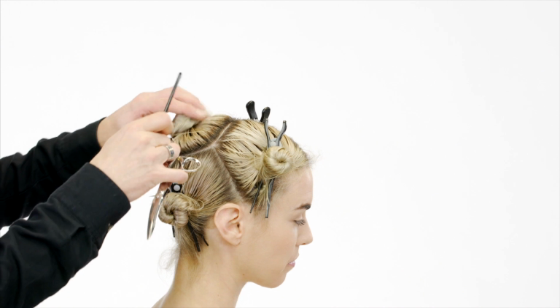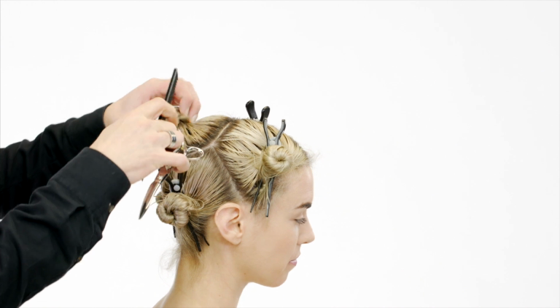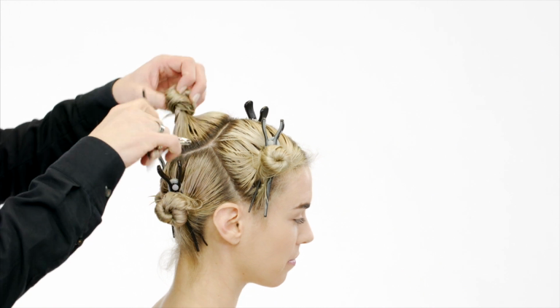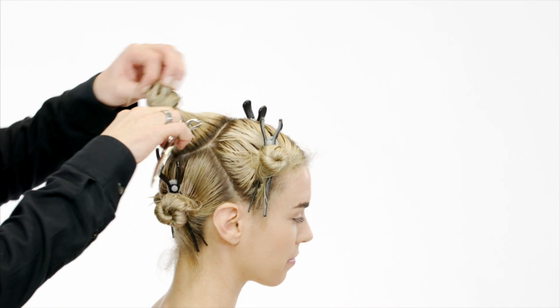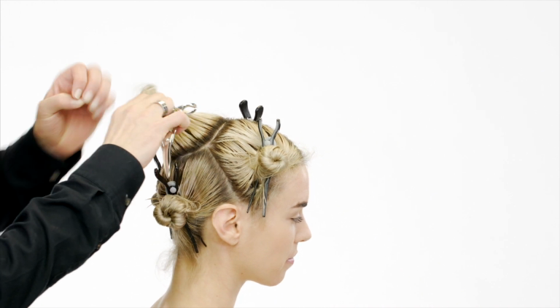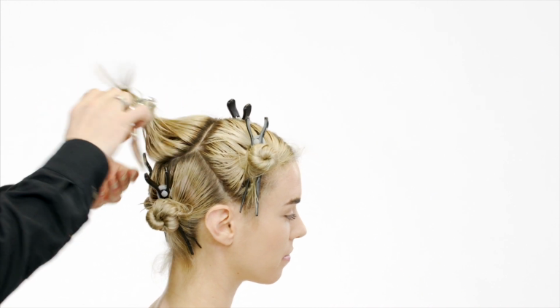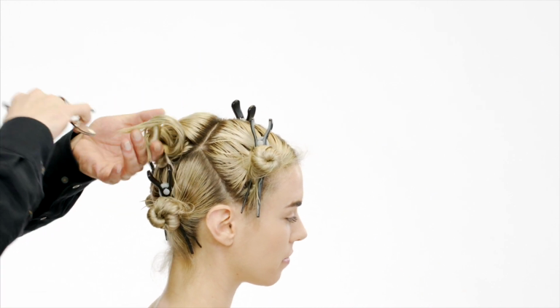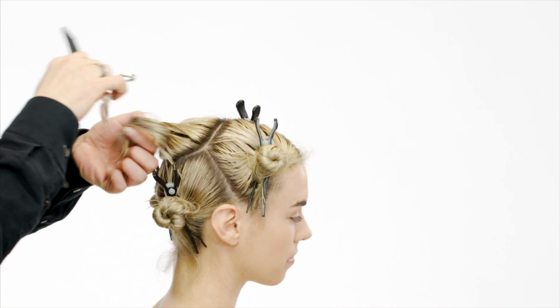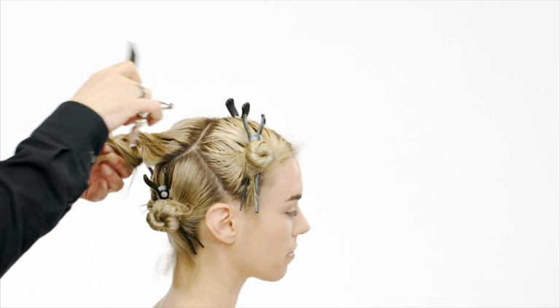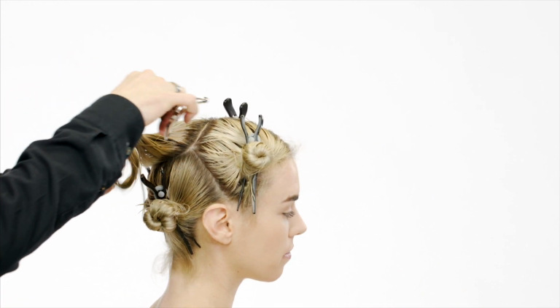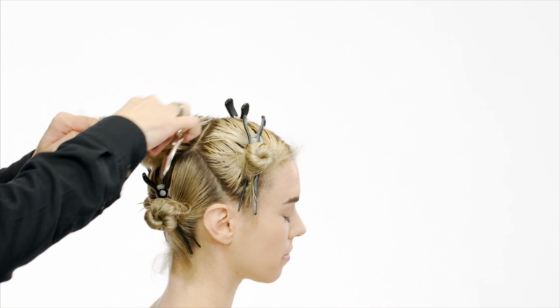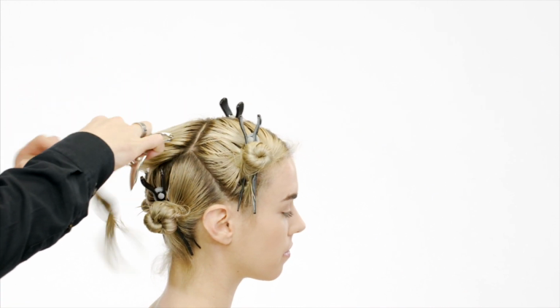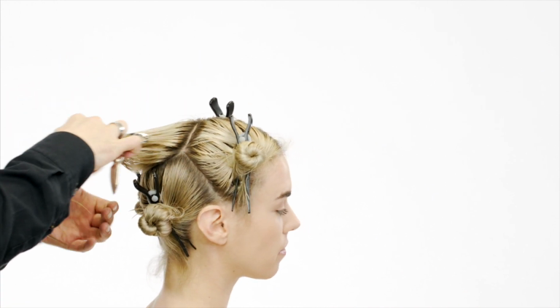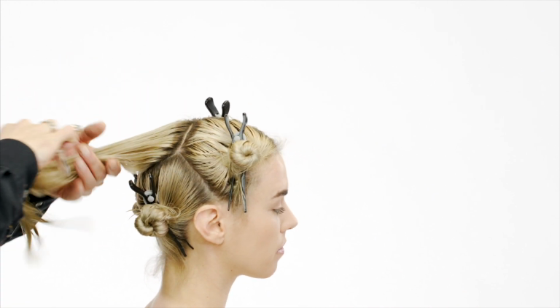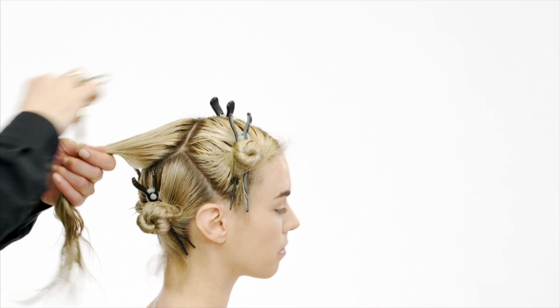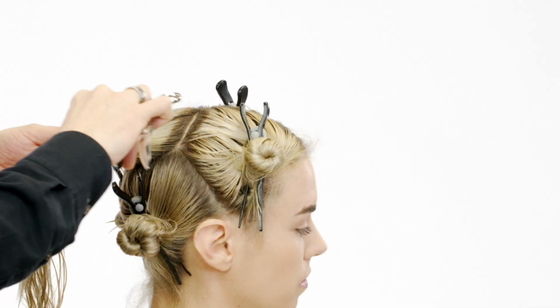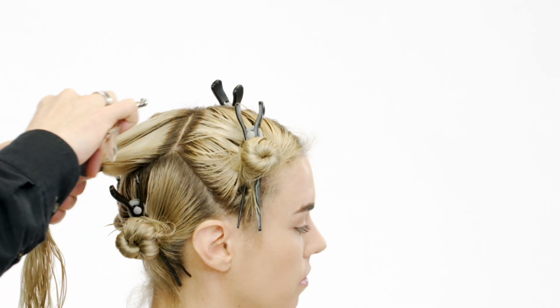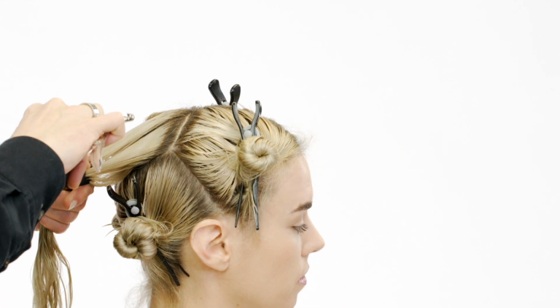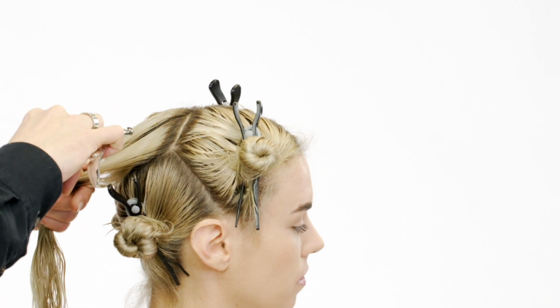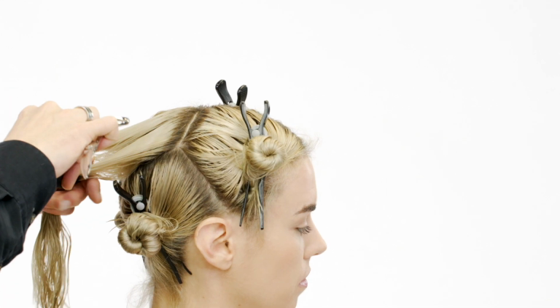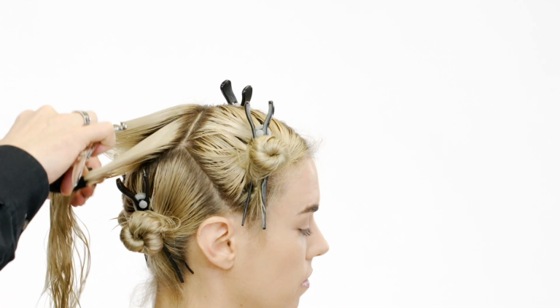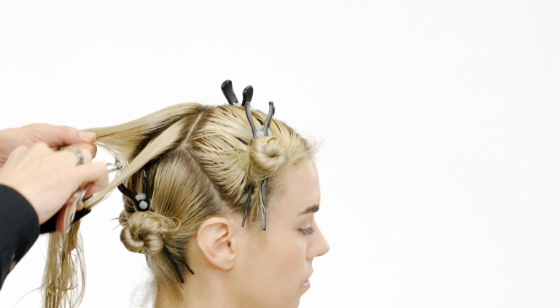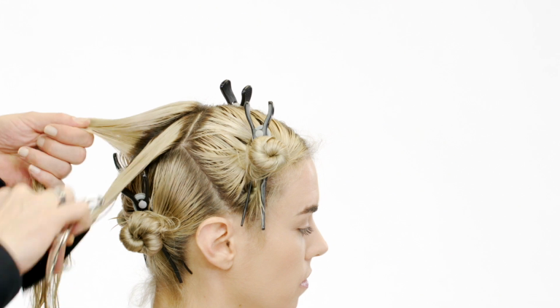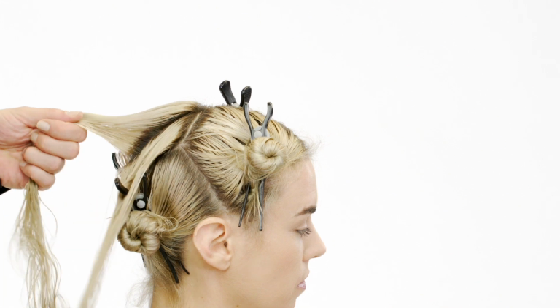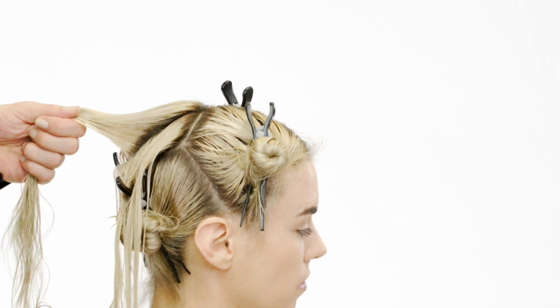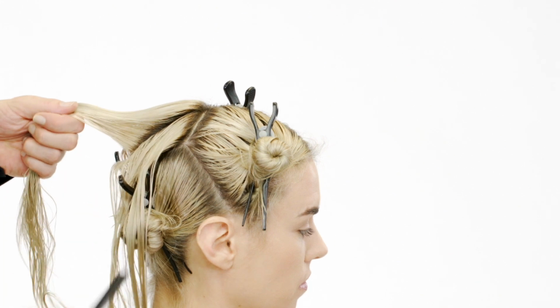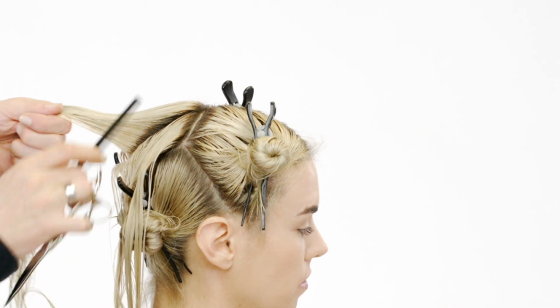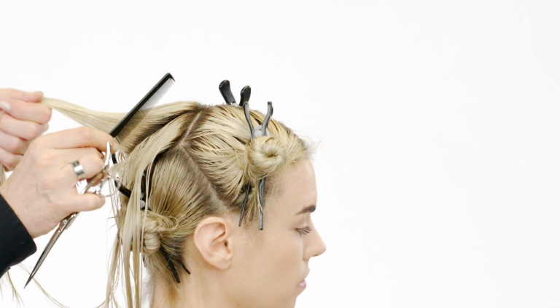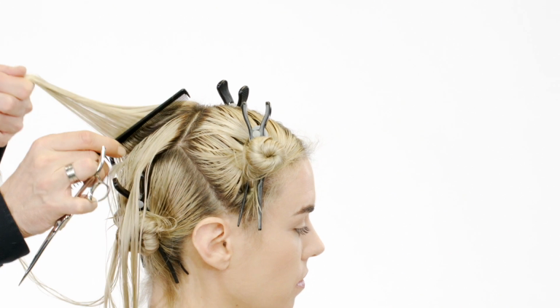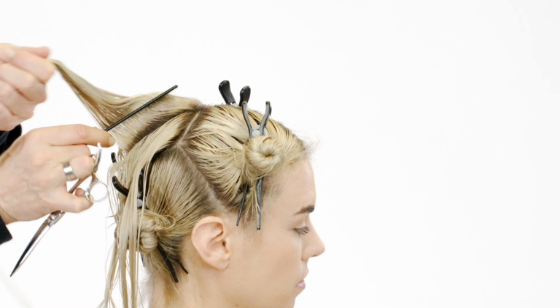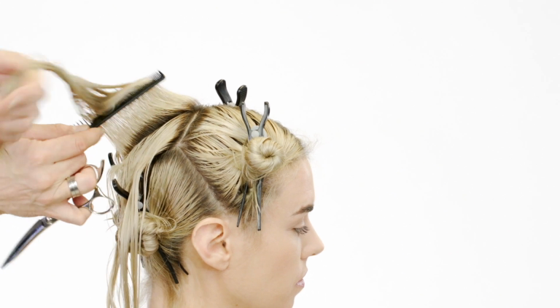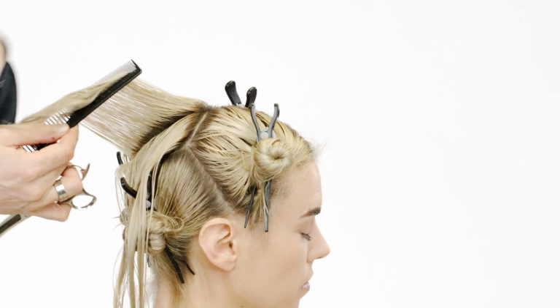Comb the middle section 90 degrees out of the scalp. Cut the hair parallel to the fingers. This is your stationary guideline.